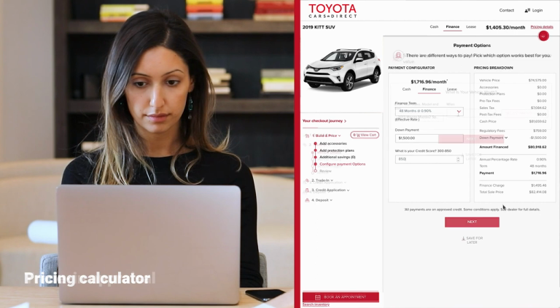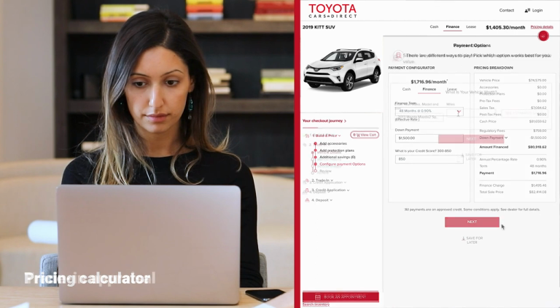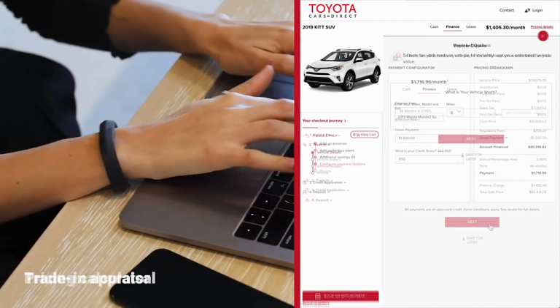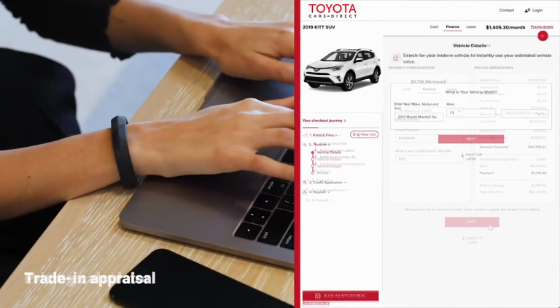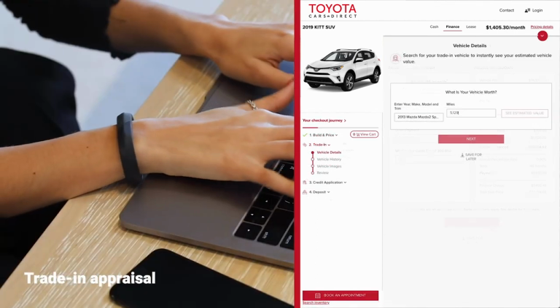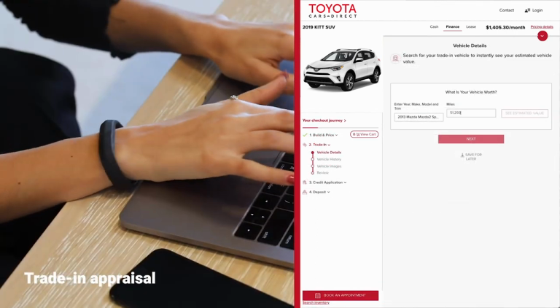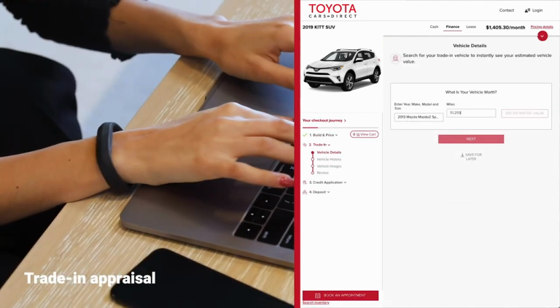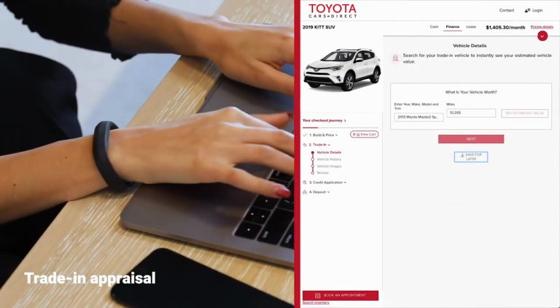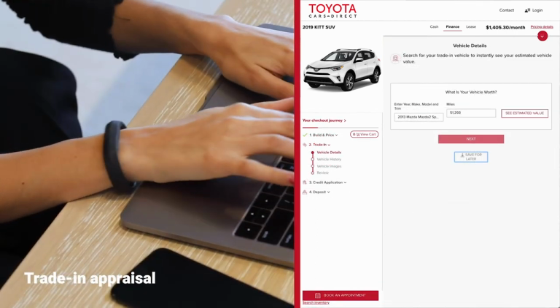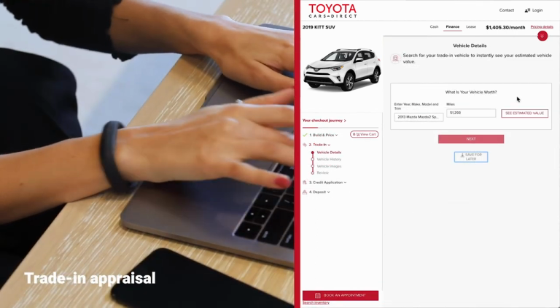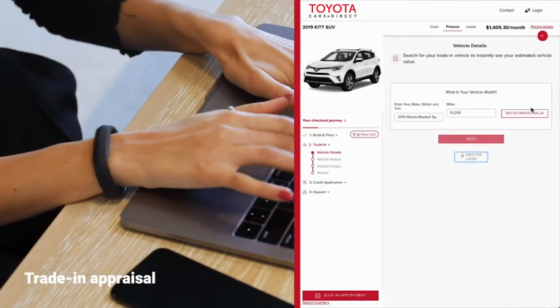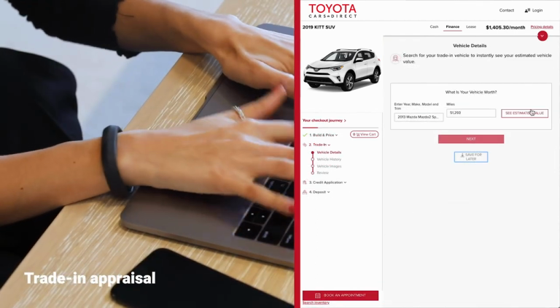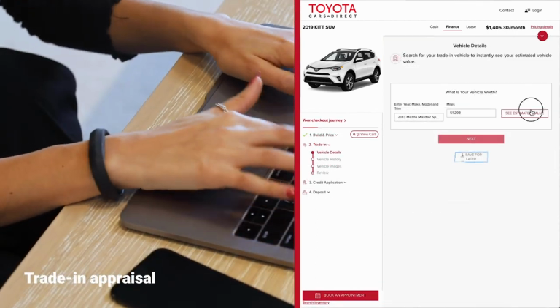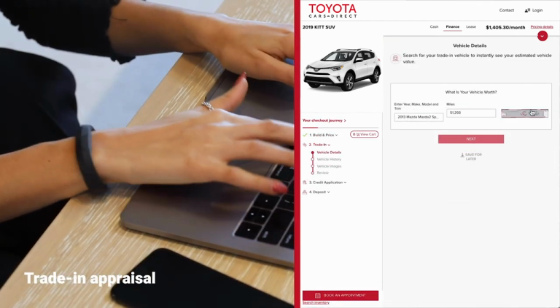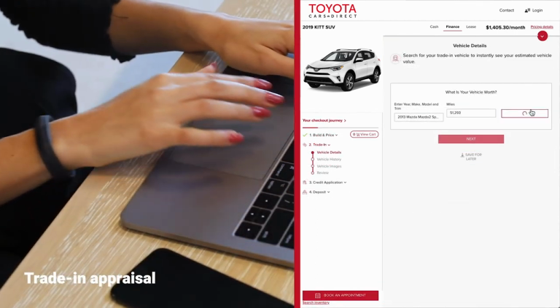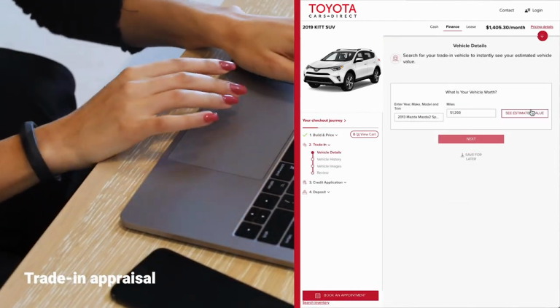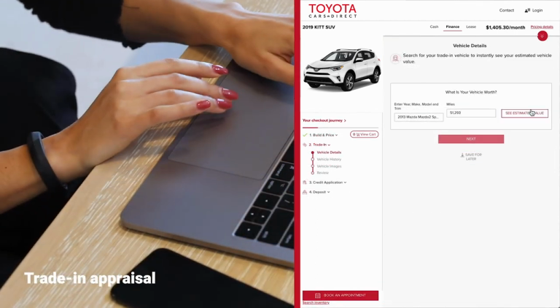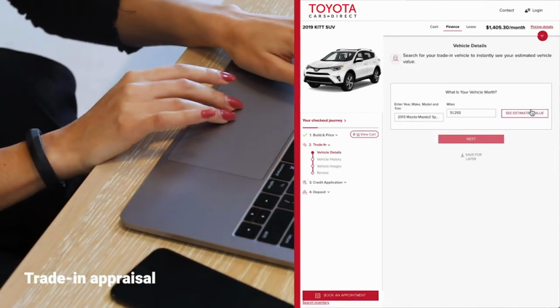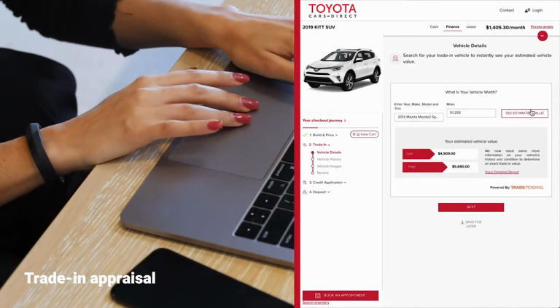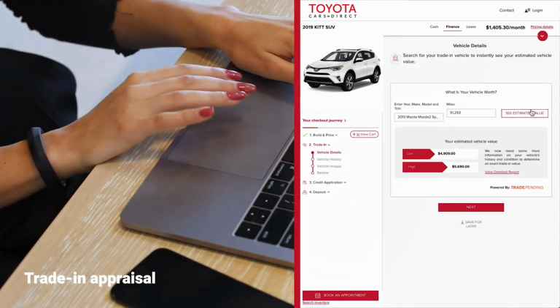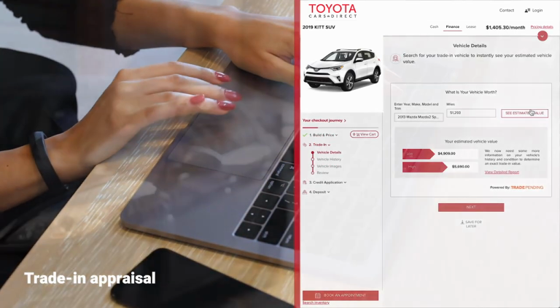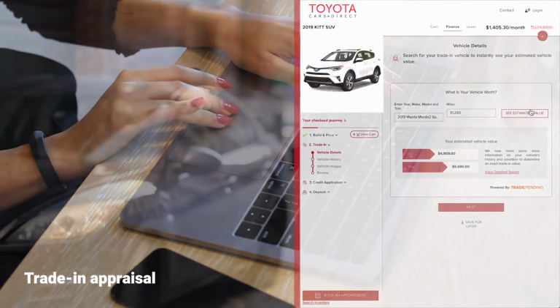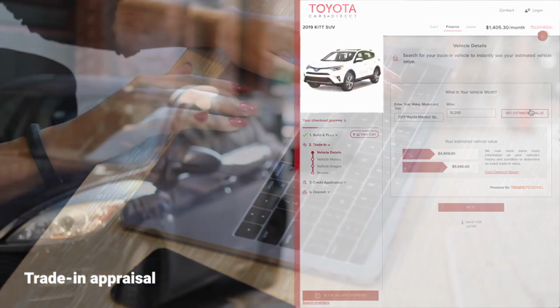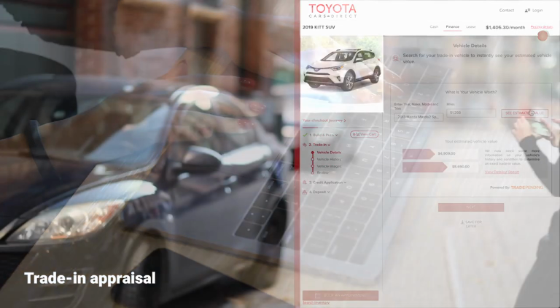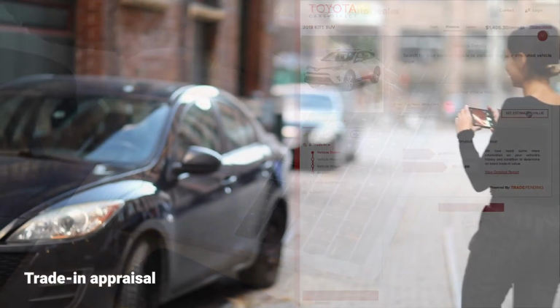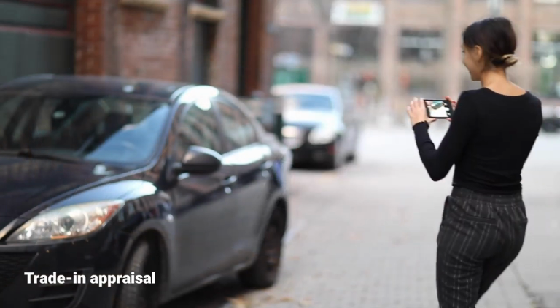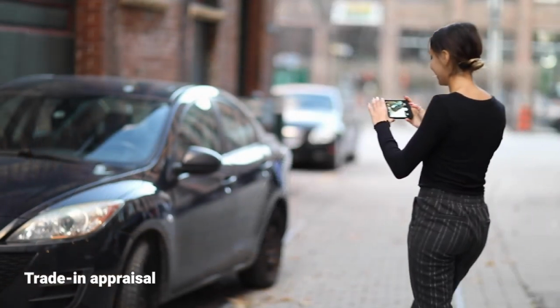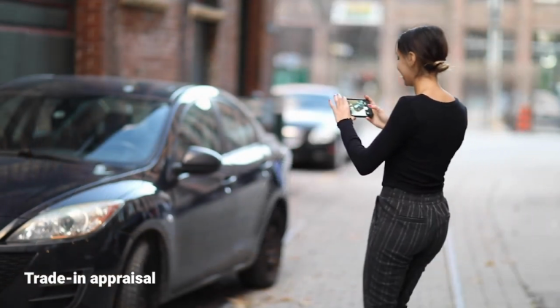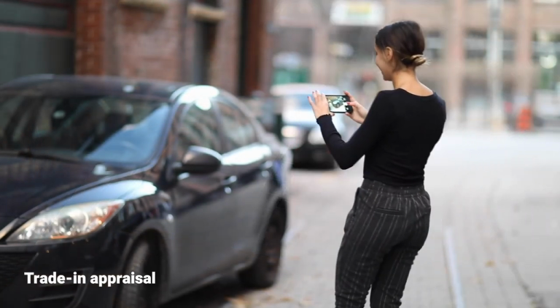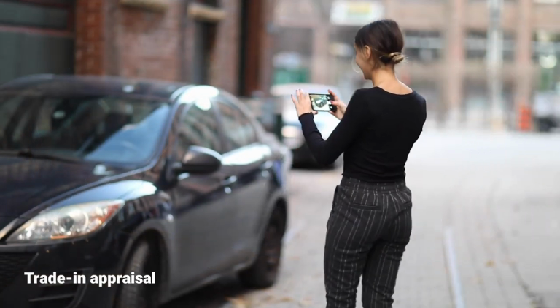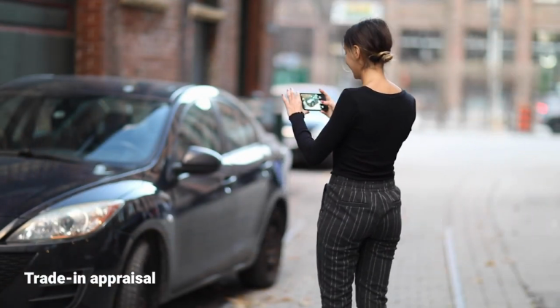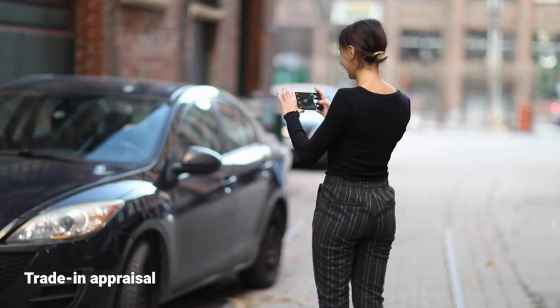If you have a vehicle to trade in, you'll be asked to answer a few questions and take a few photos with your mobile device so we can provide you with an offer.